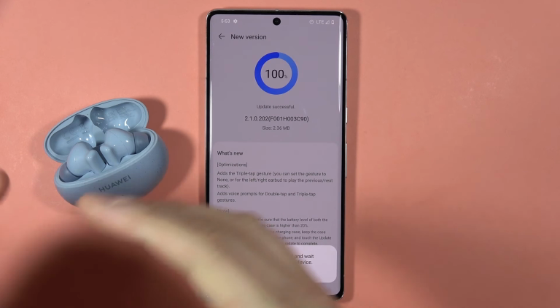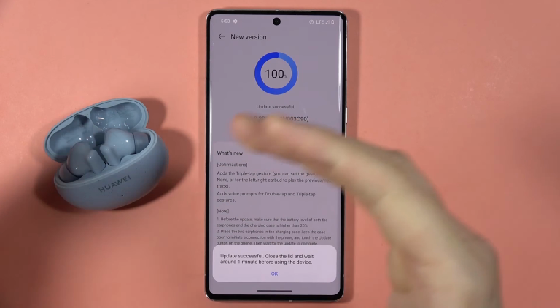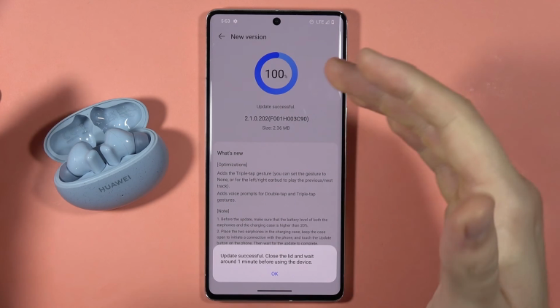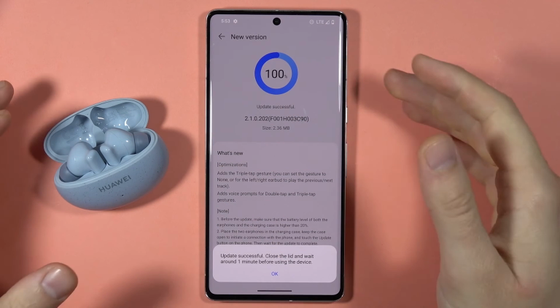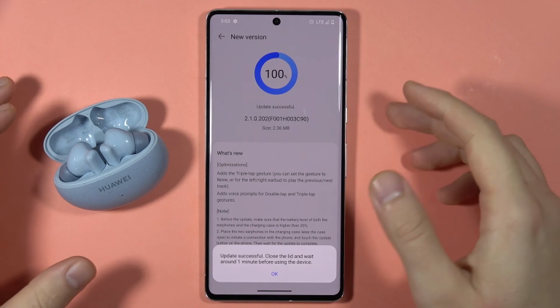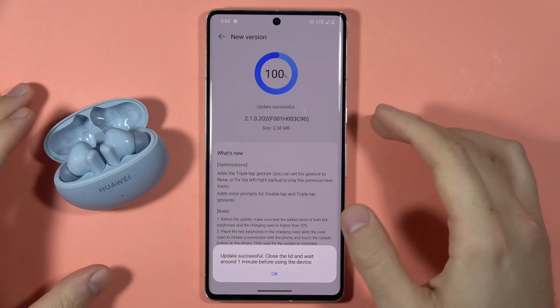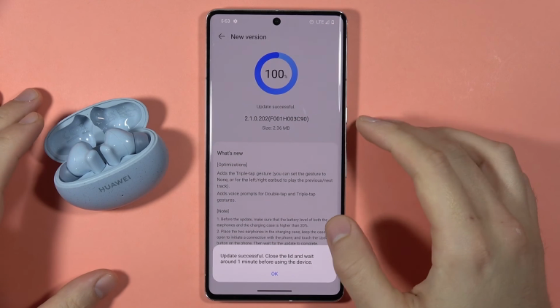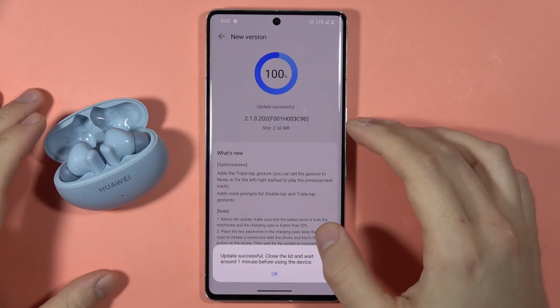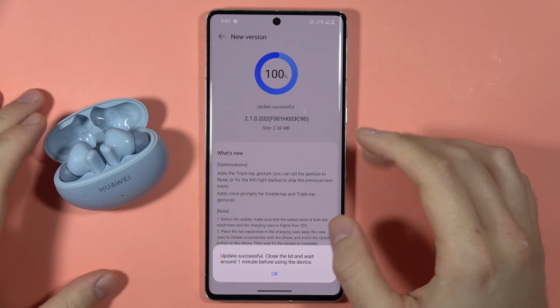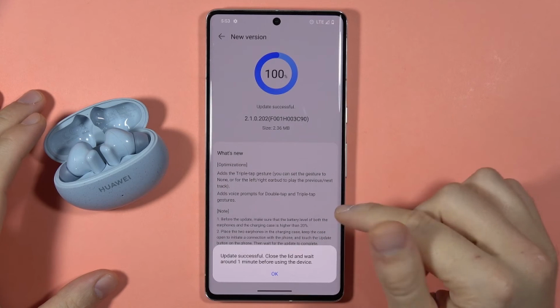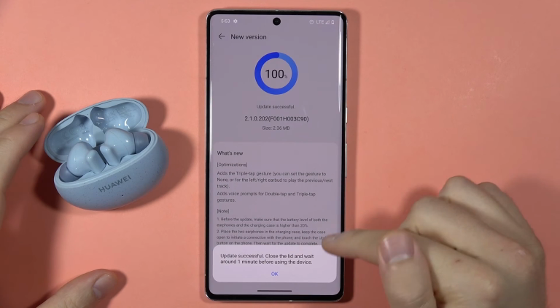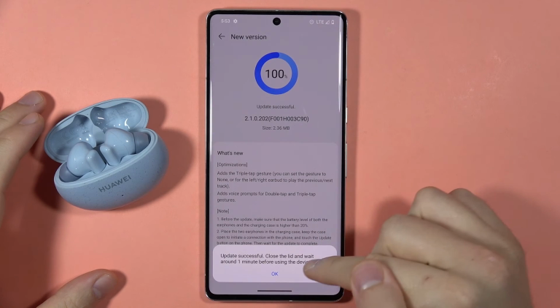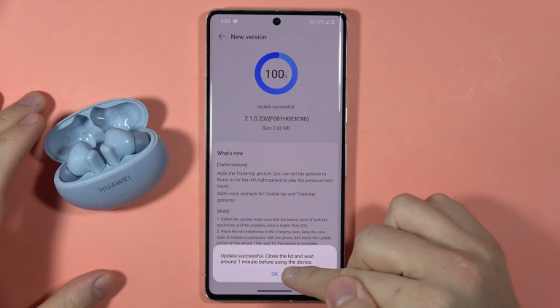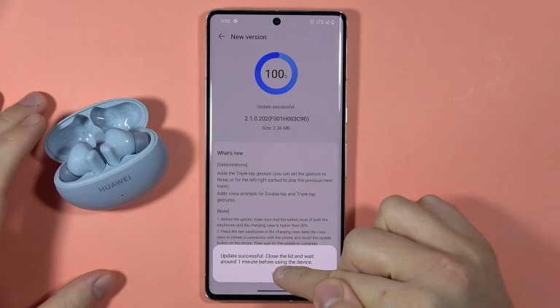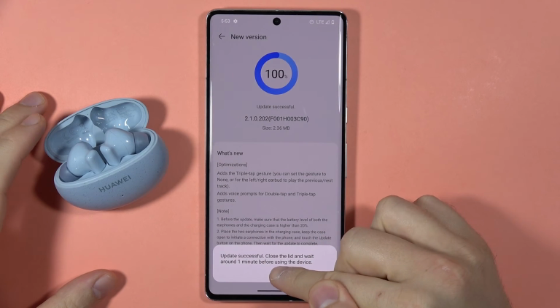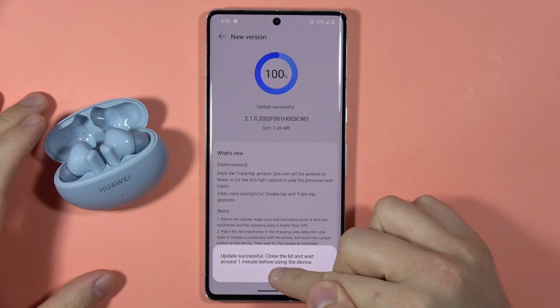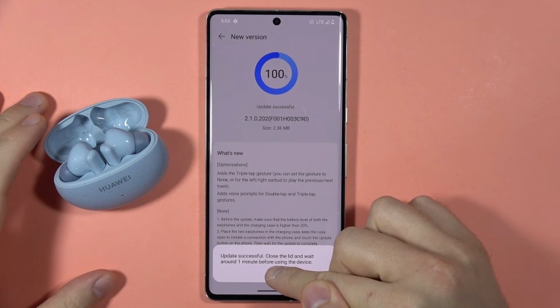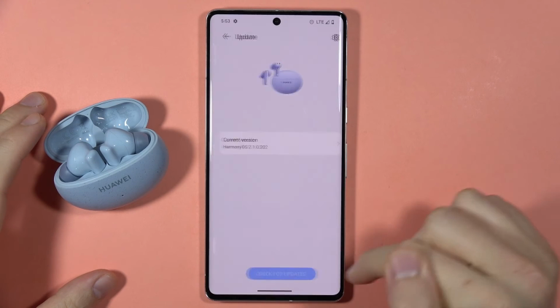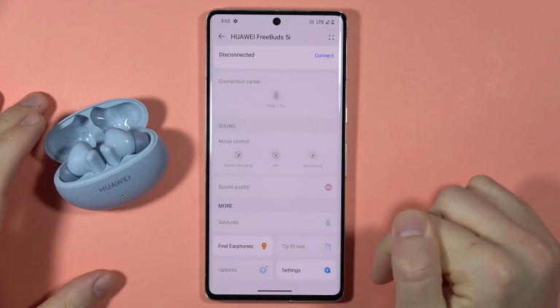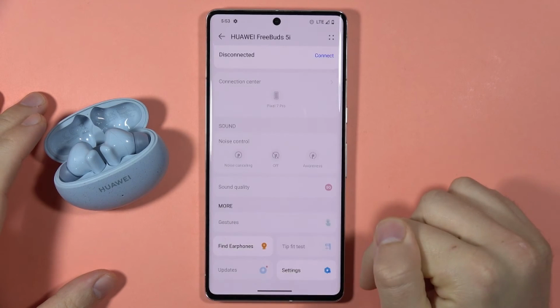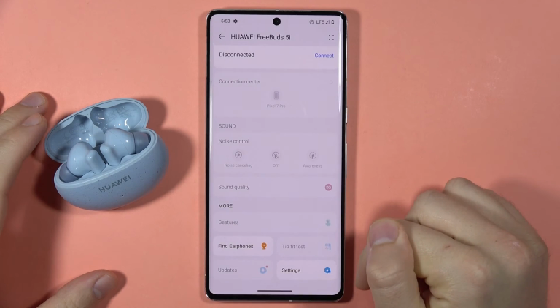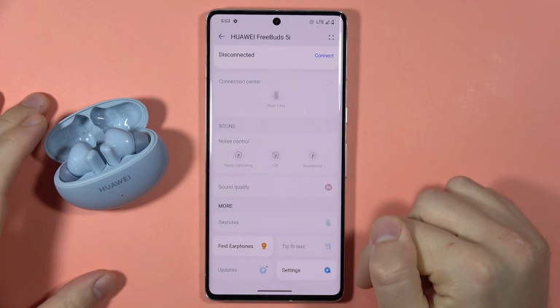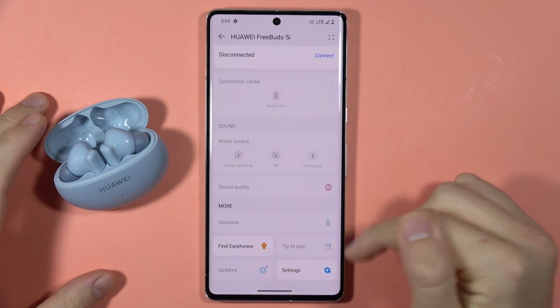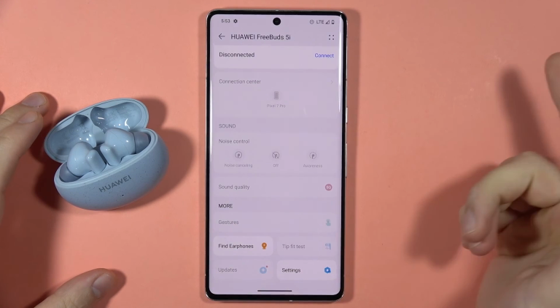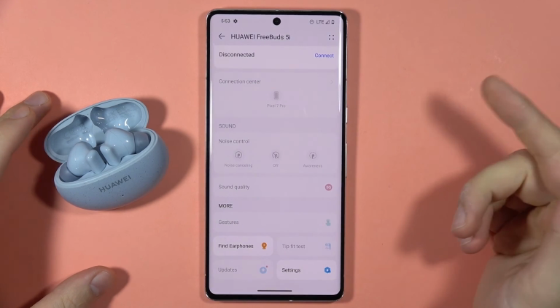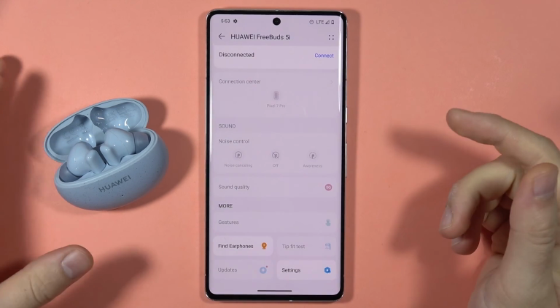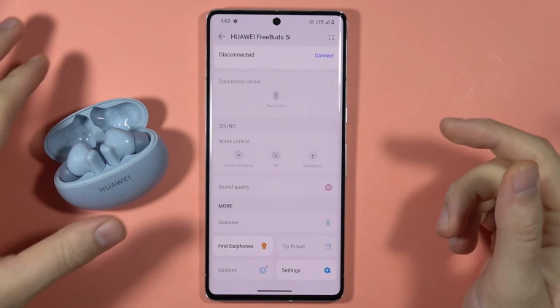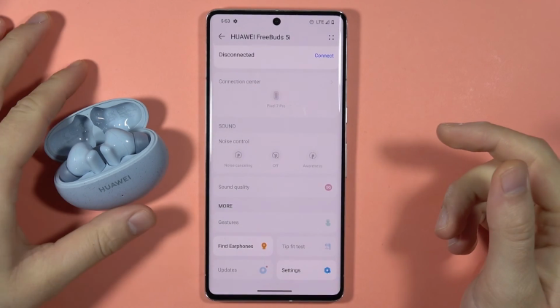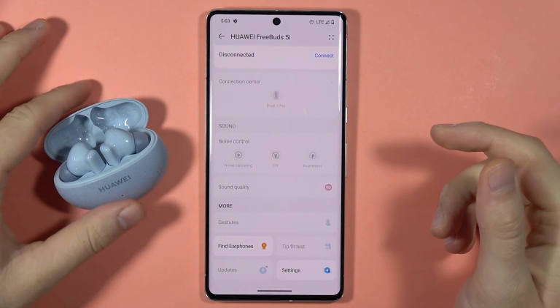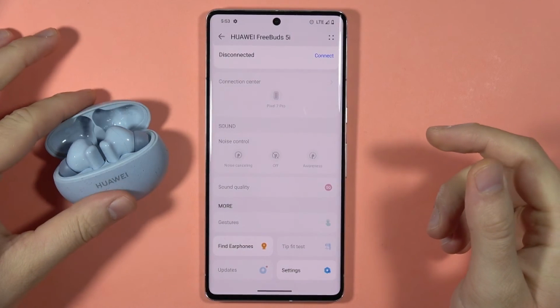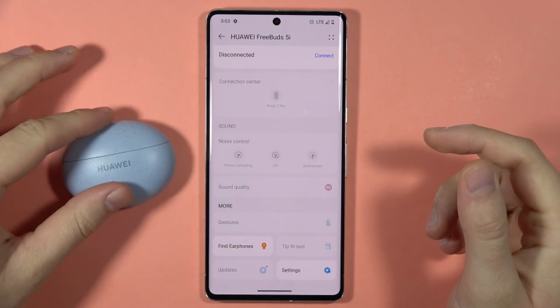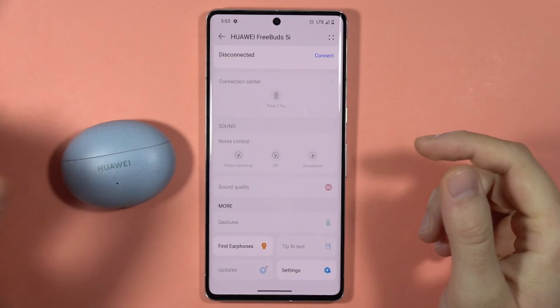As you can see, the update is finished. All you have to do is just click on this notification. And right now we have to close this cover.